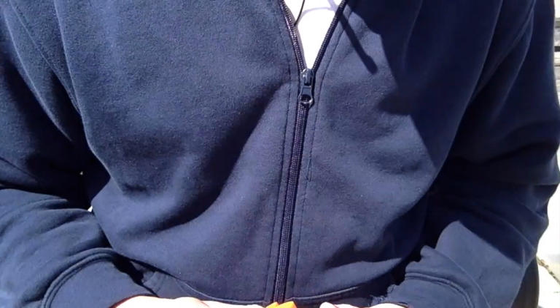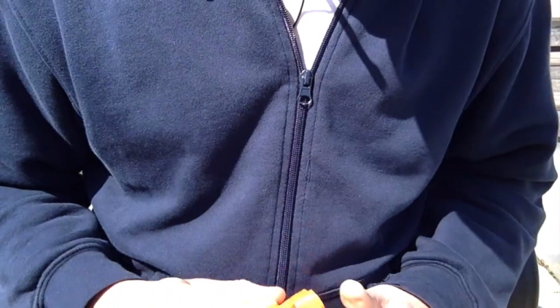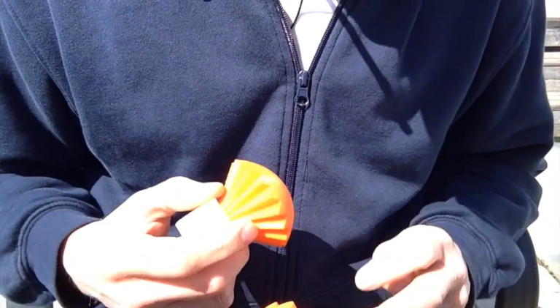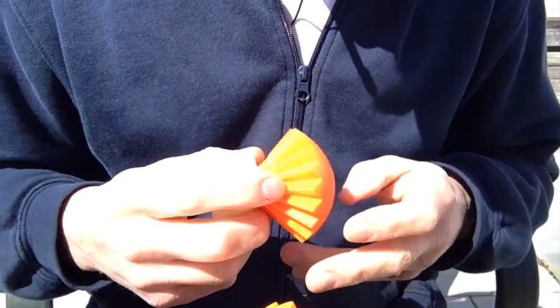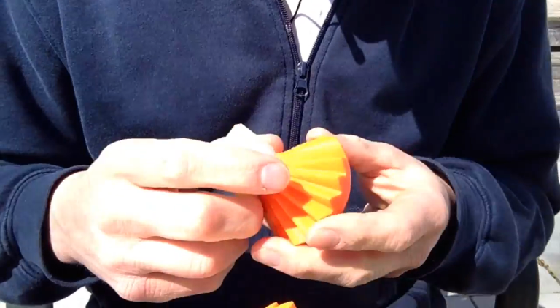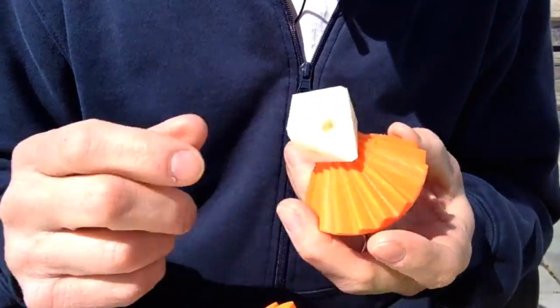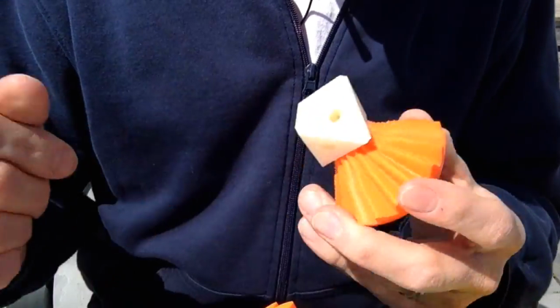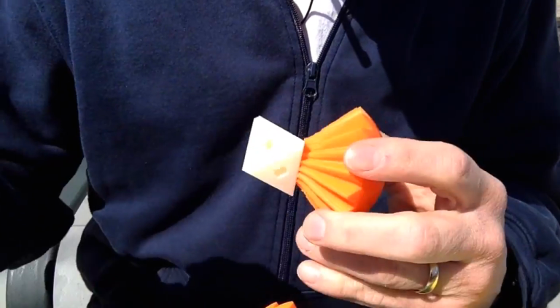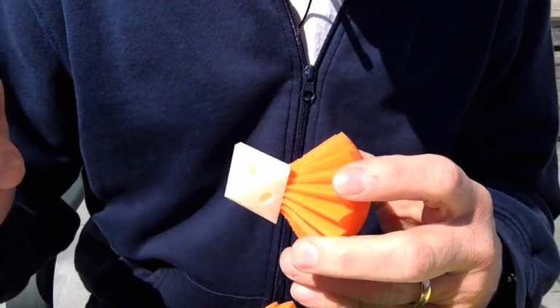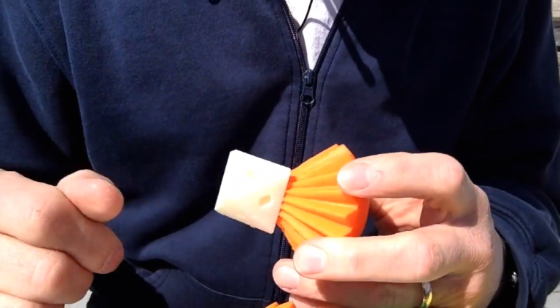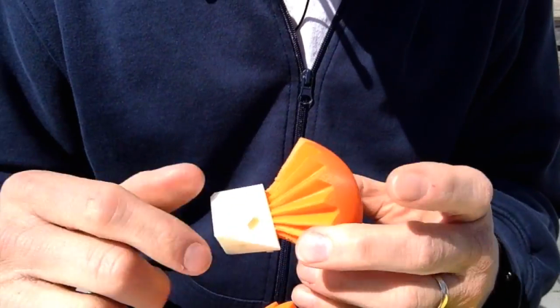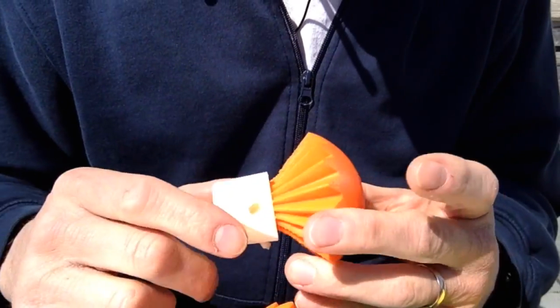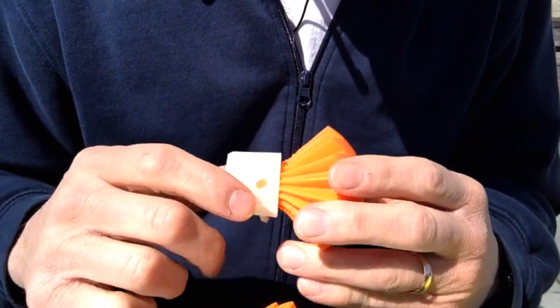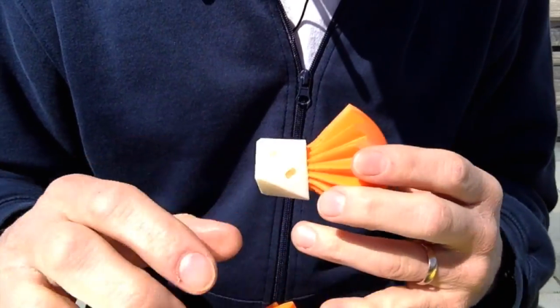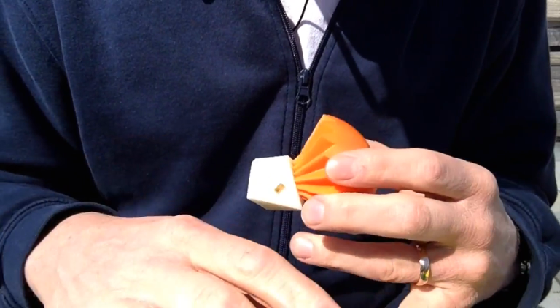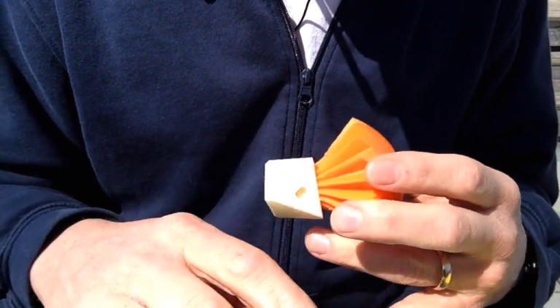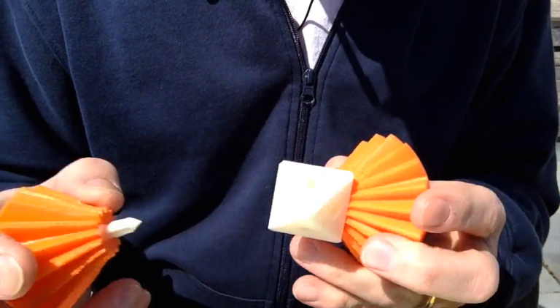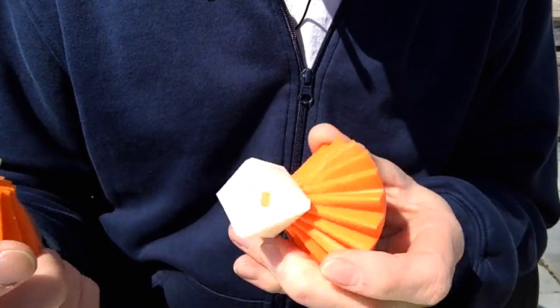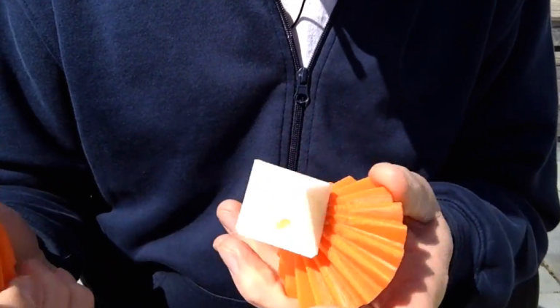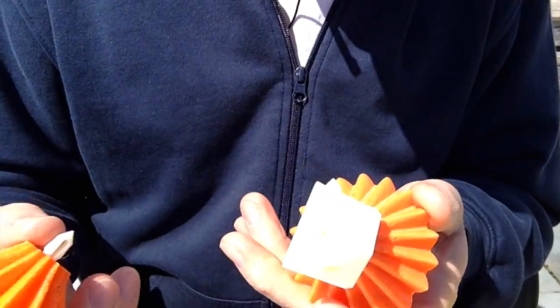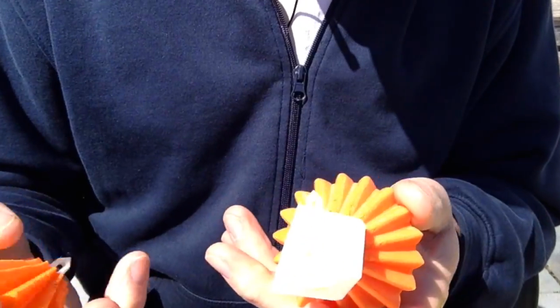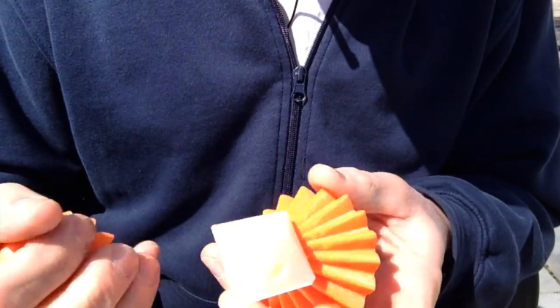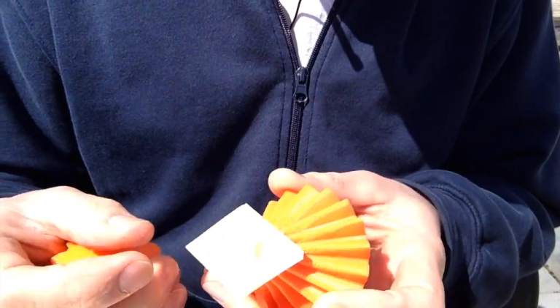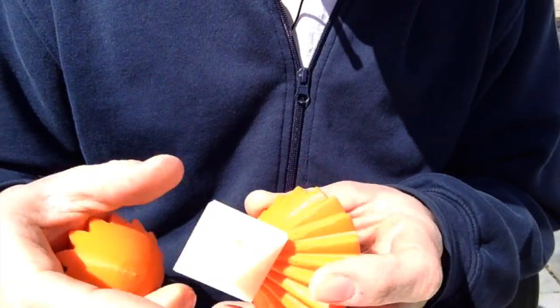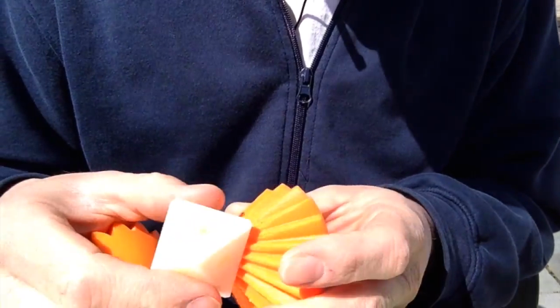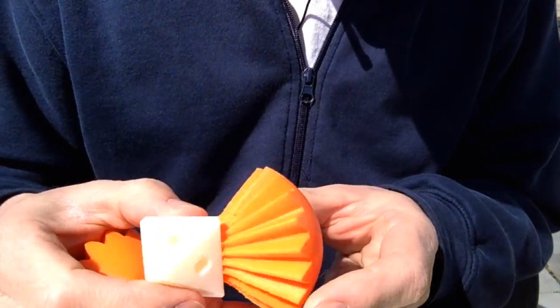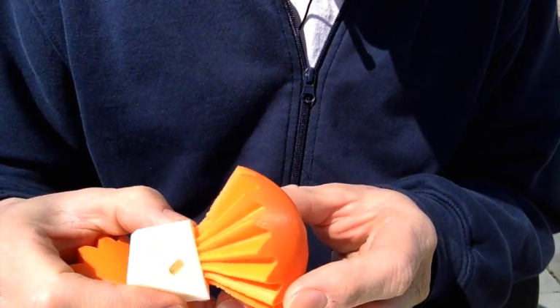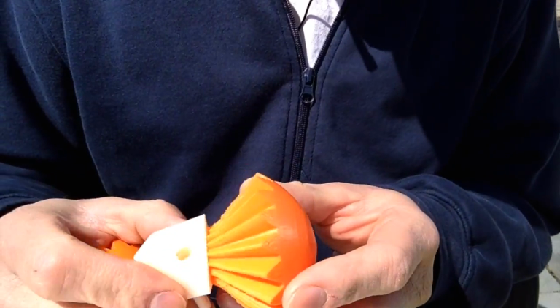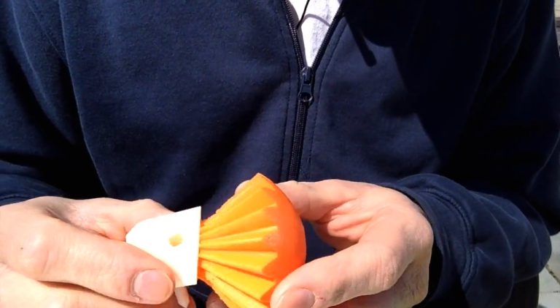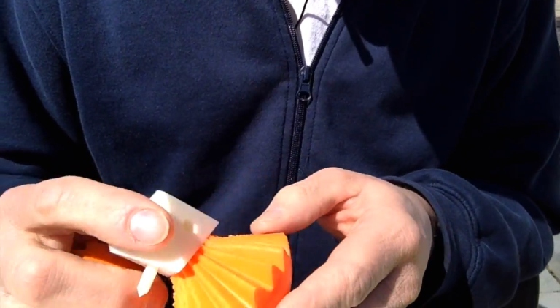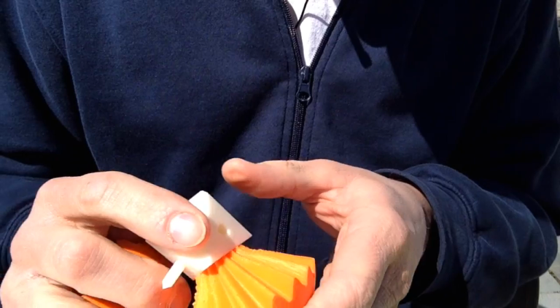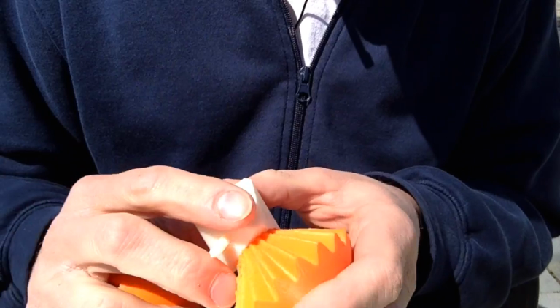I'm outside so the light's a little bit better, and I had a couple people request a way to assemble the egg.